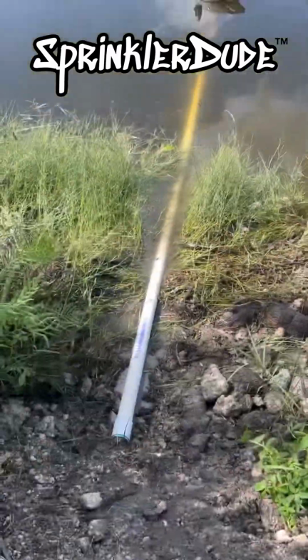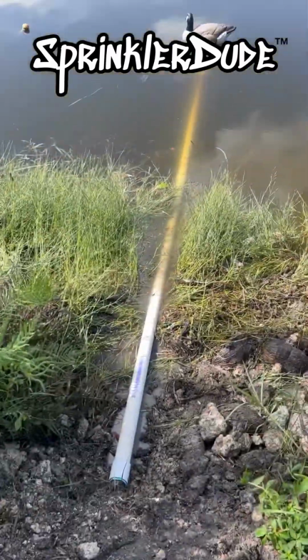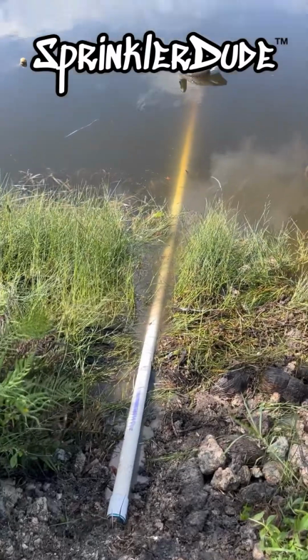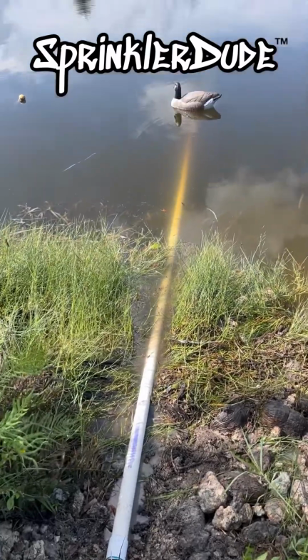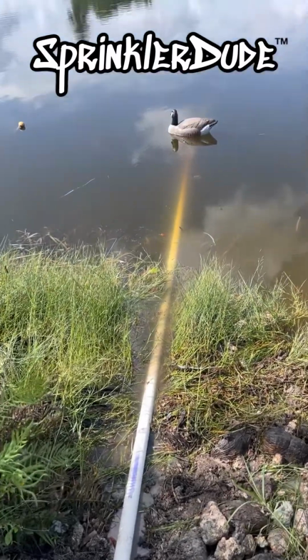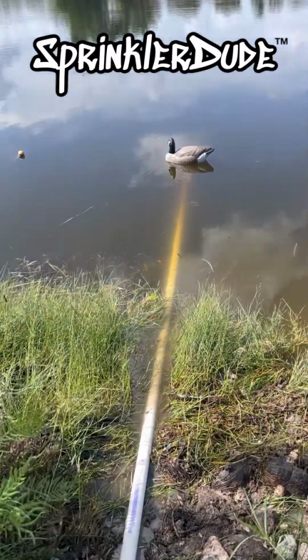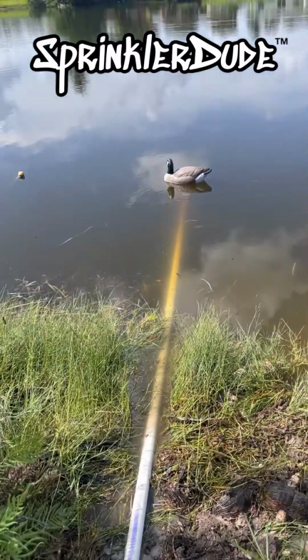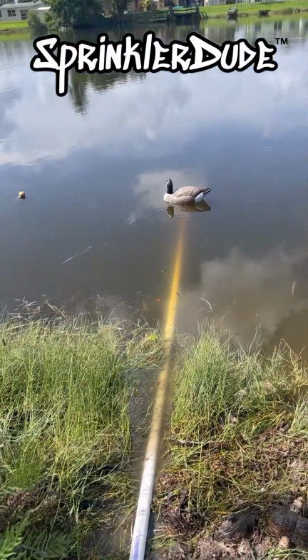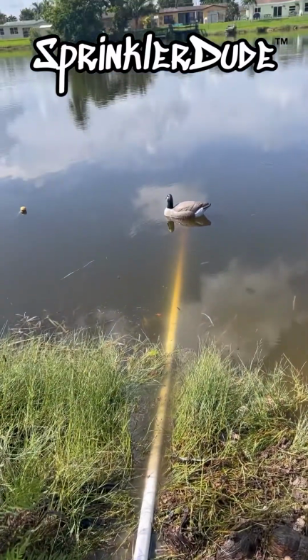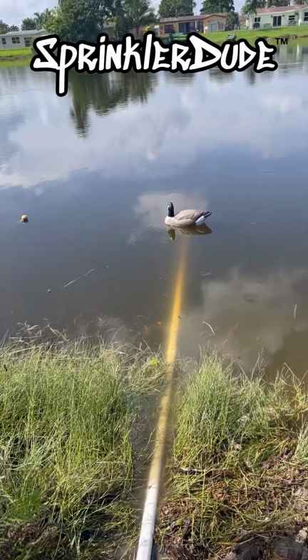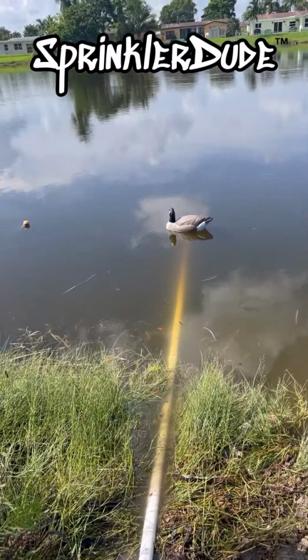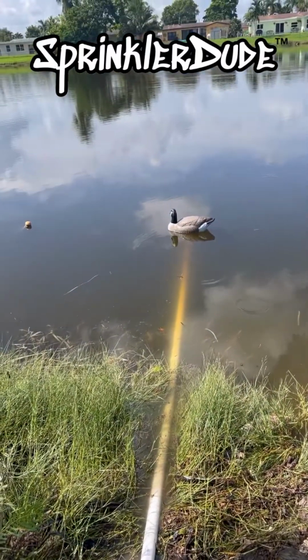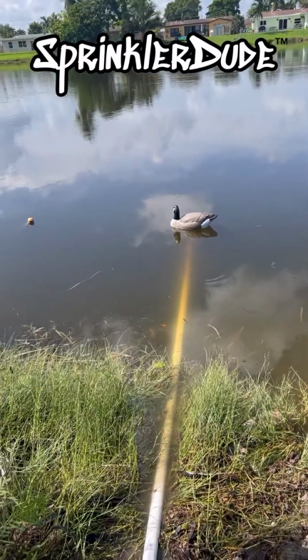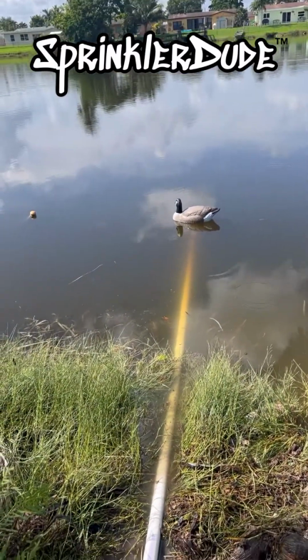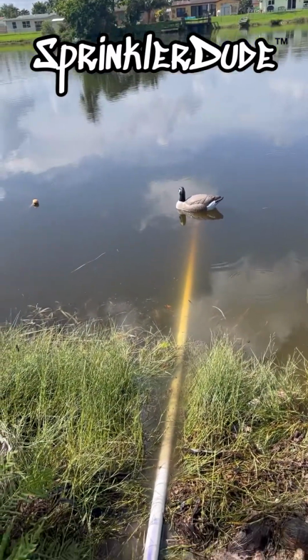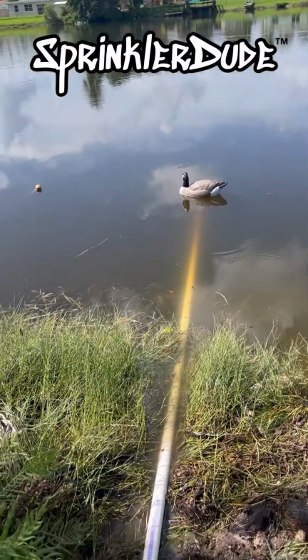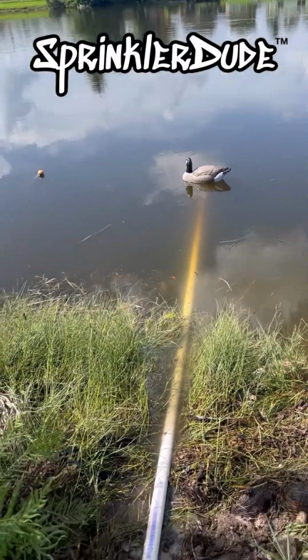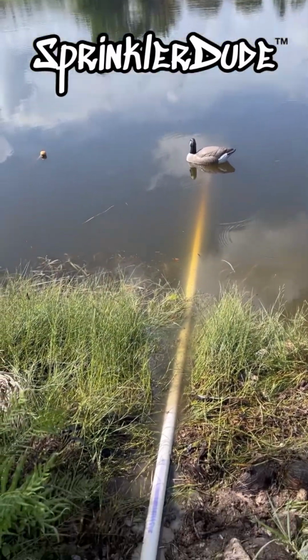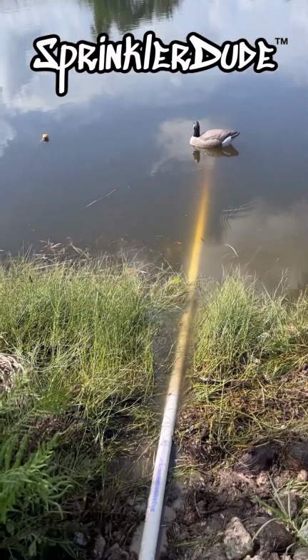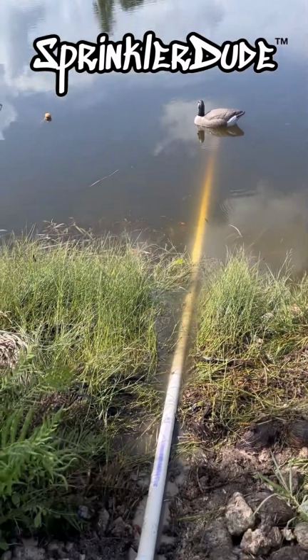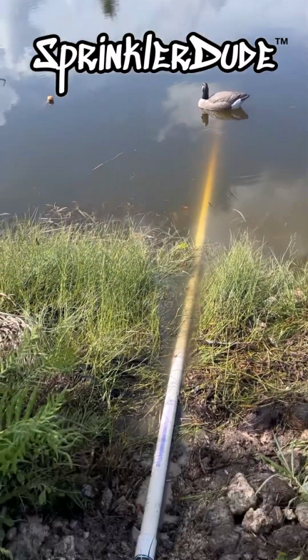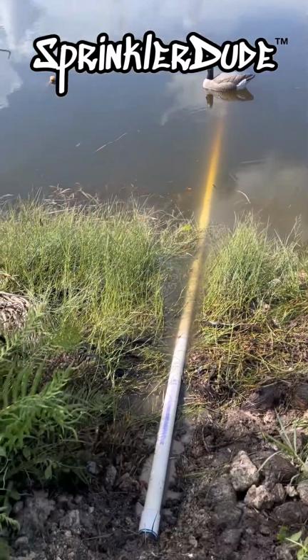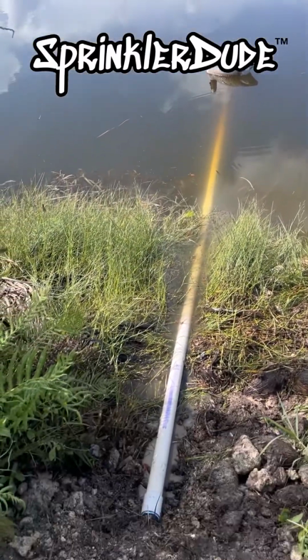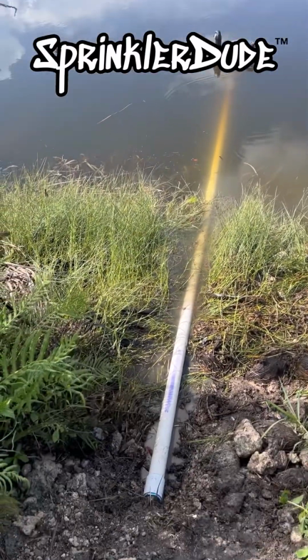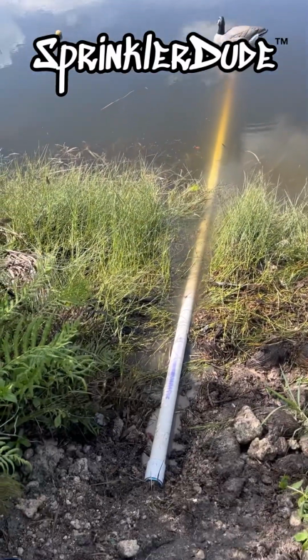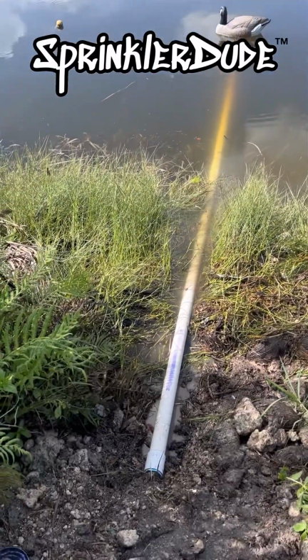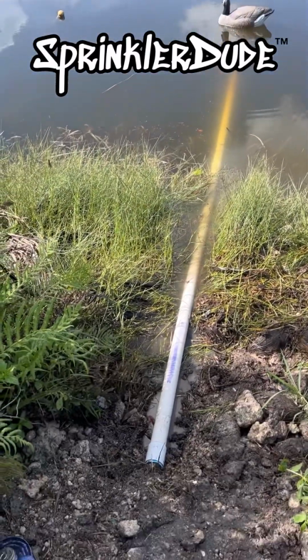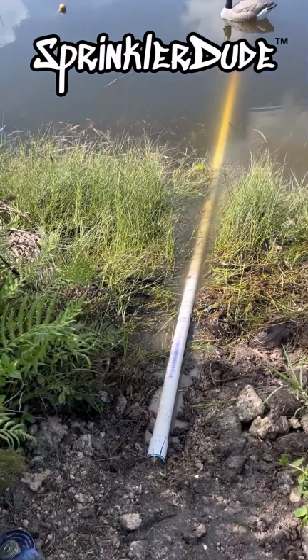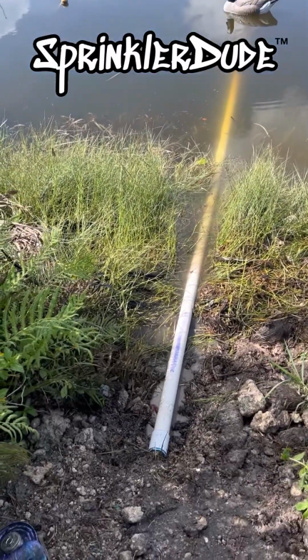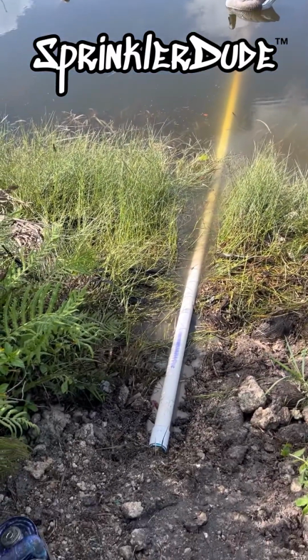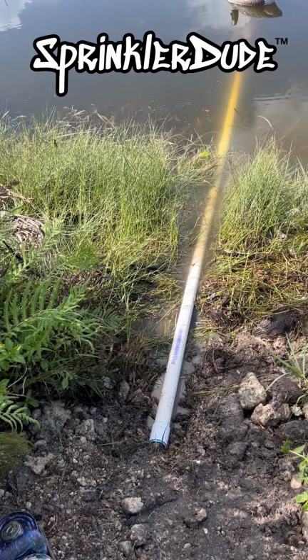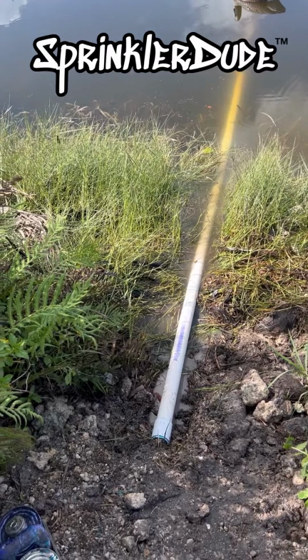There she is, all installed and ready to go. We can prime this pump up, but before we do let me explain a little trick I do here.